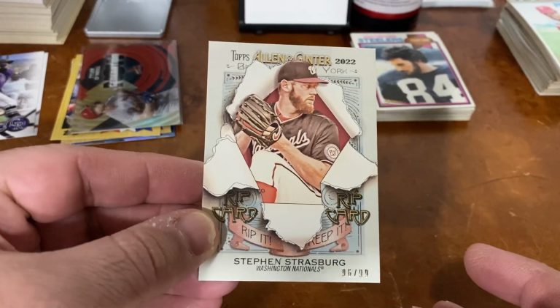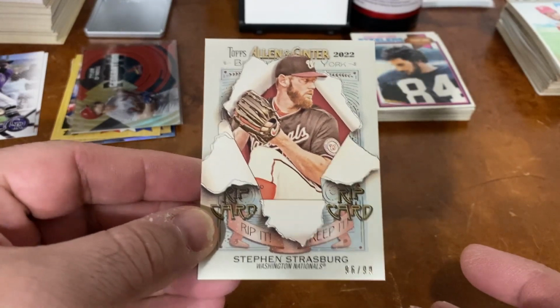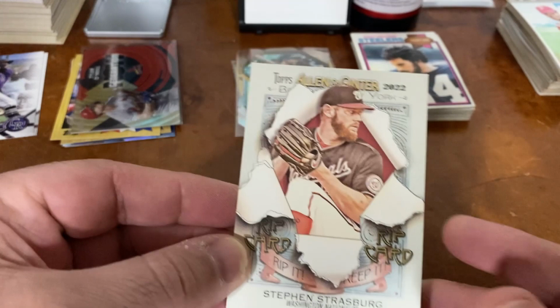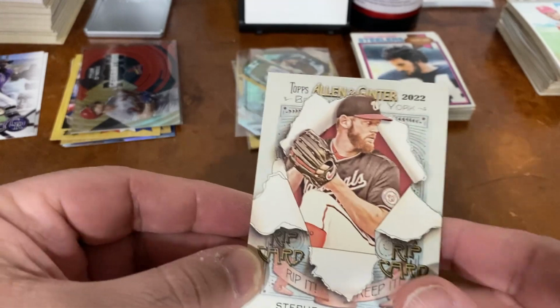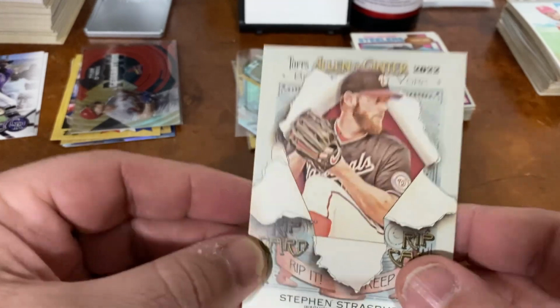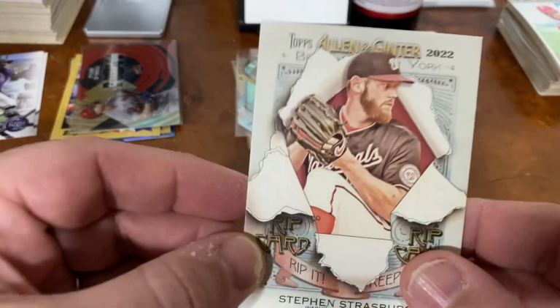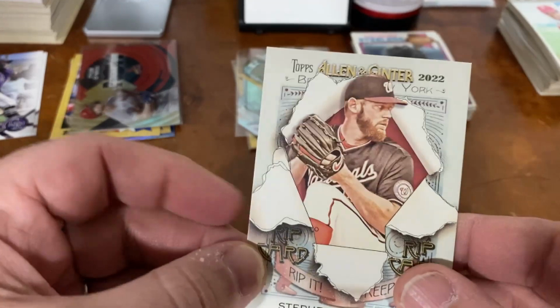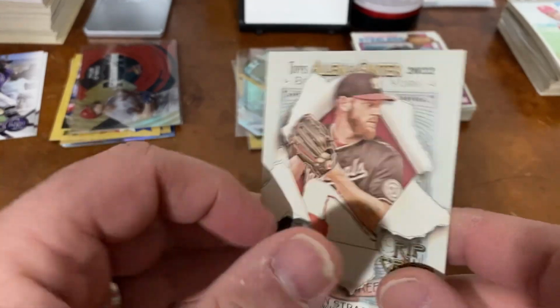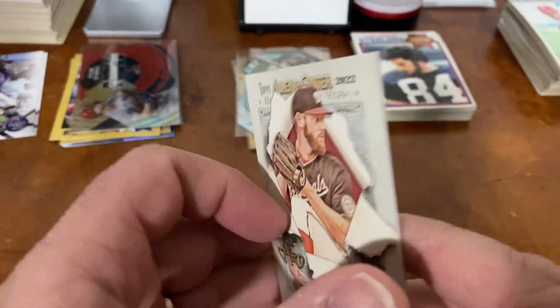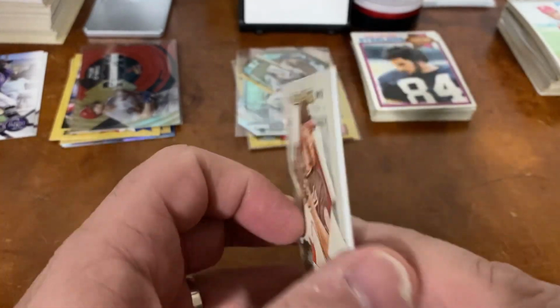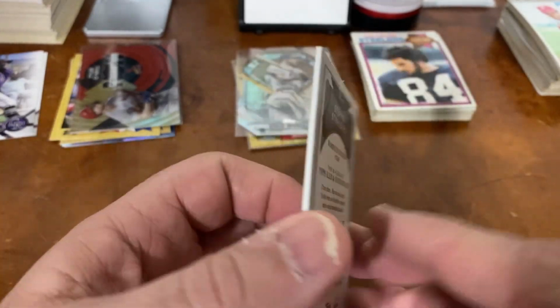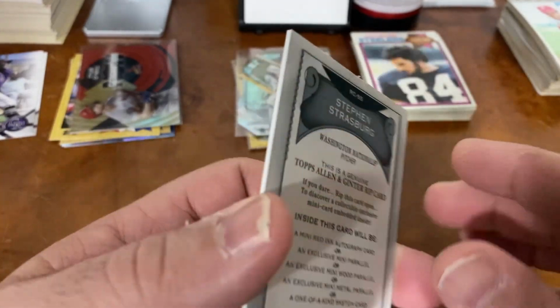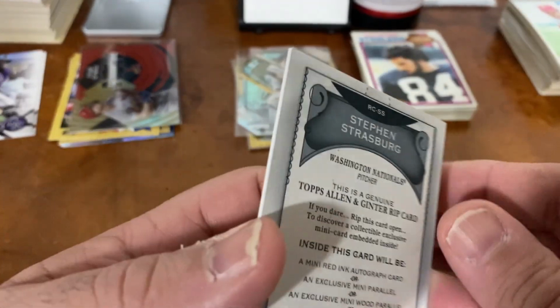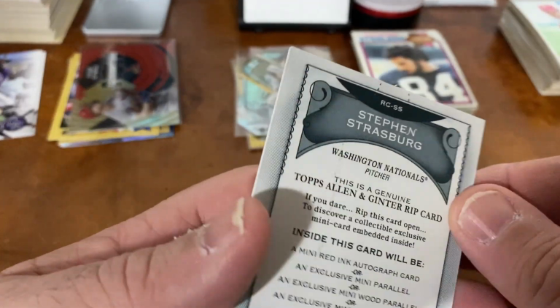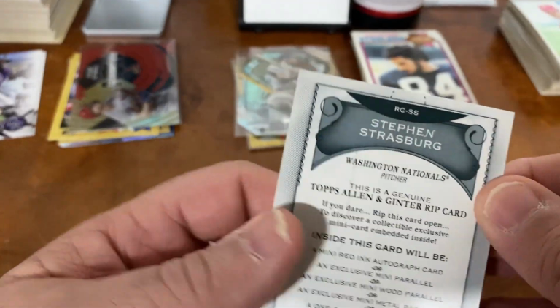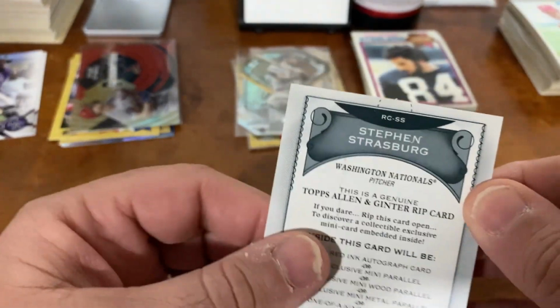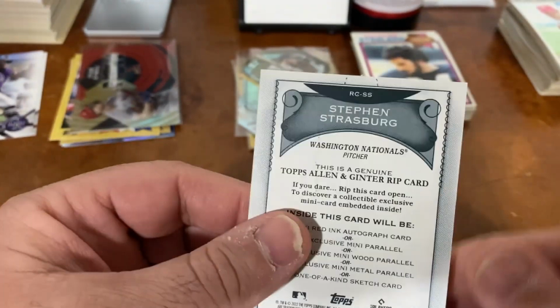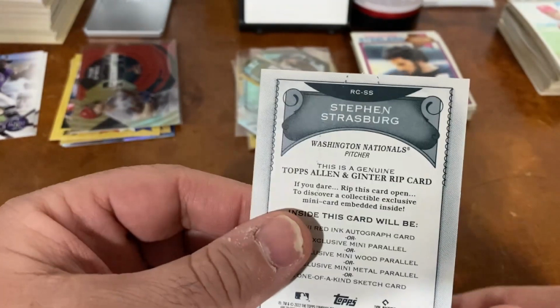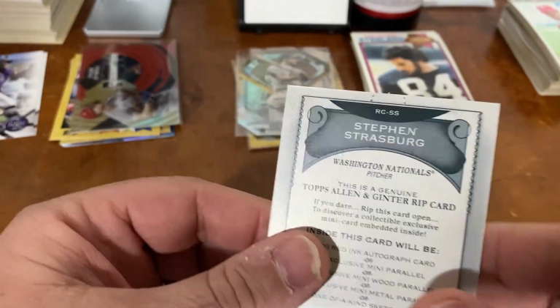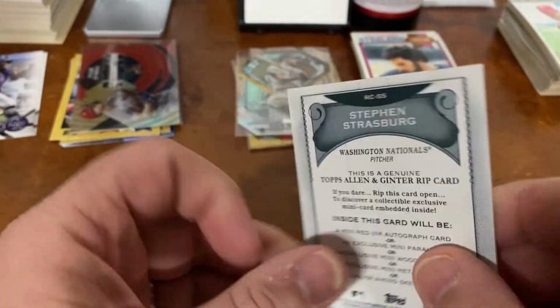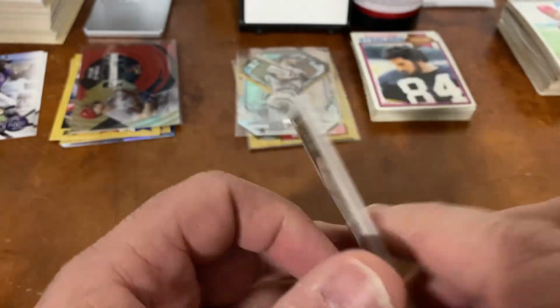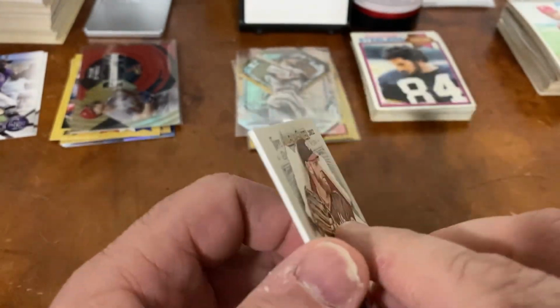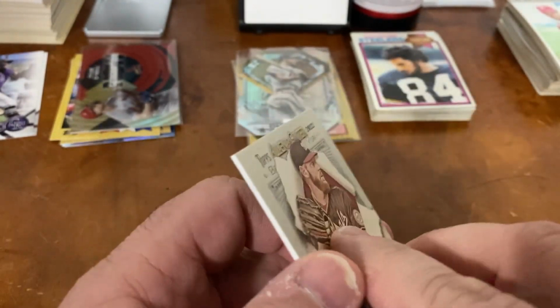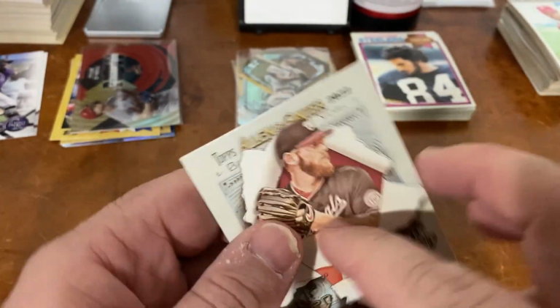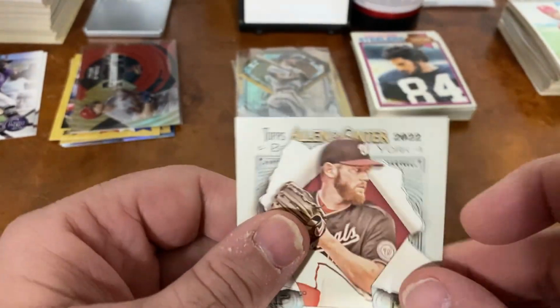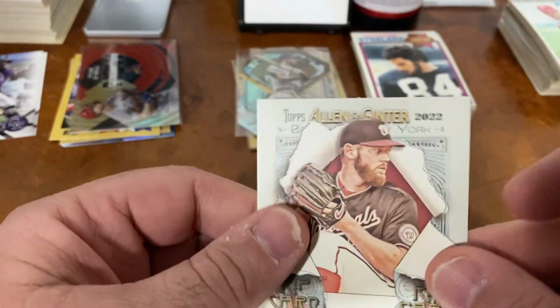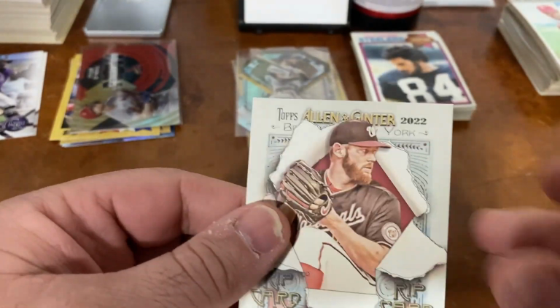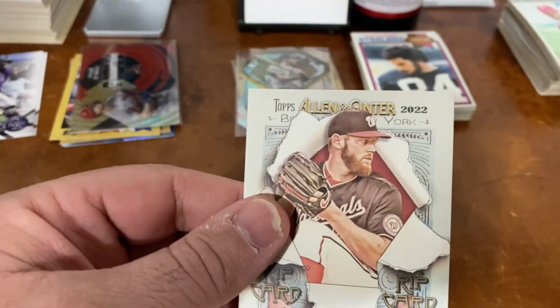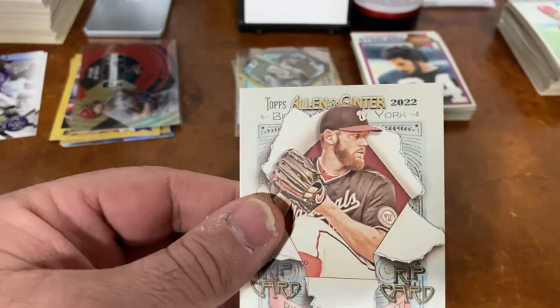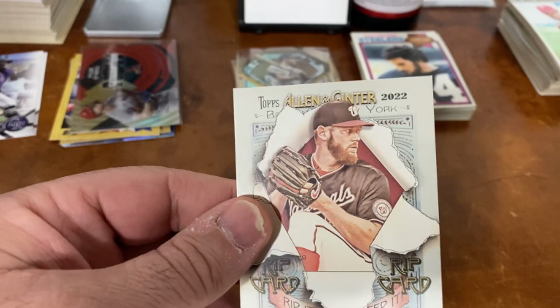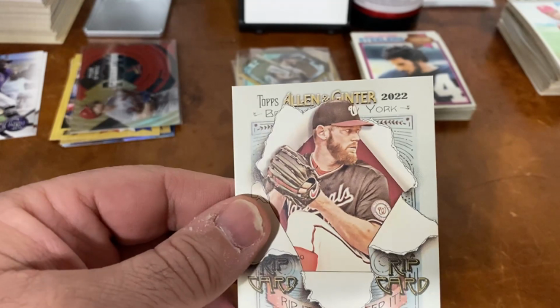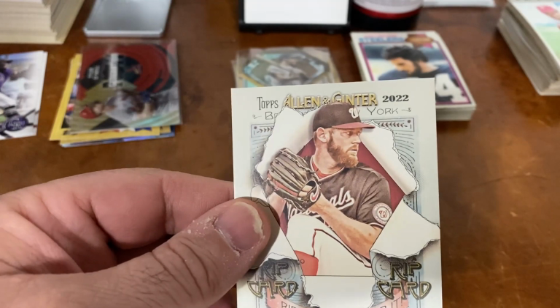It just feels heavy. So I think I want to take a look and see what we got inside this one.